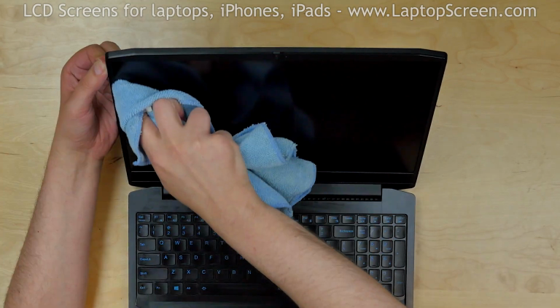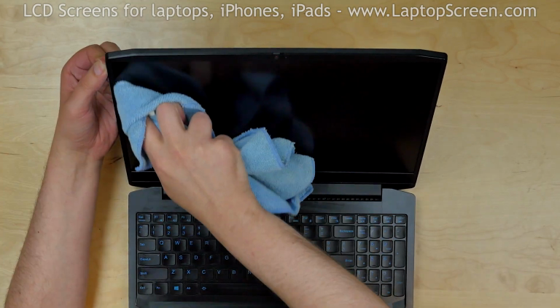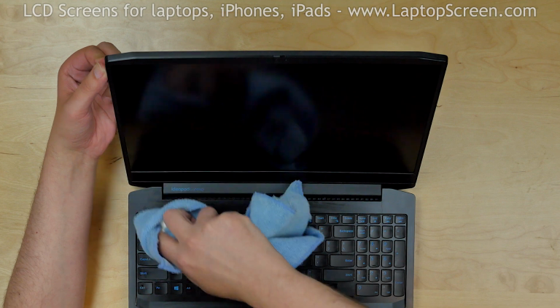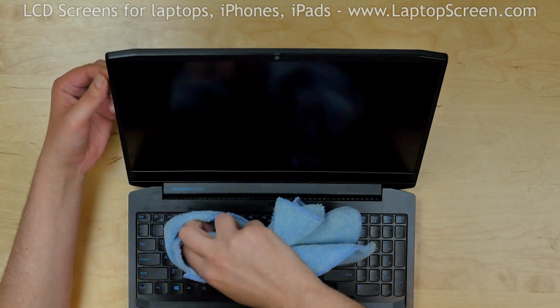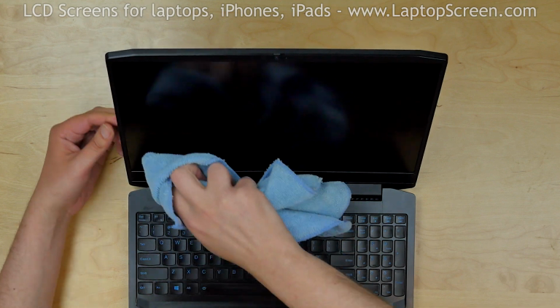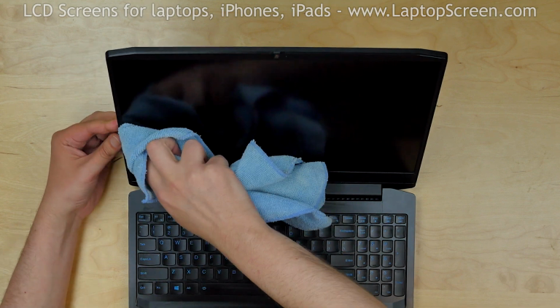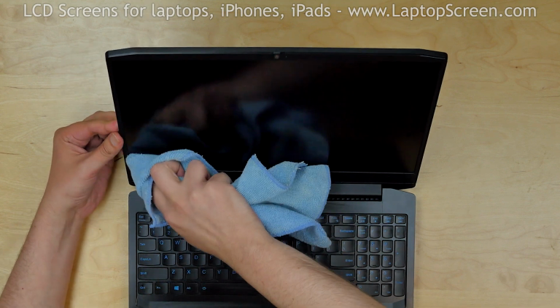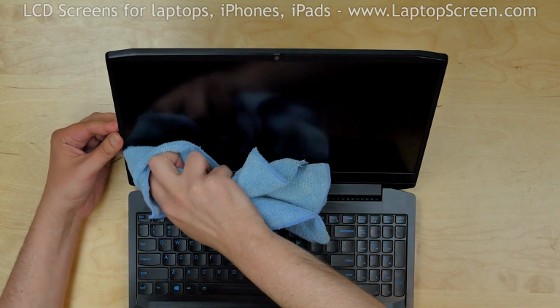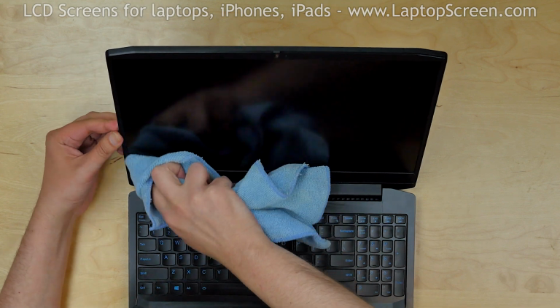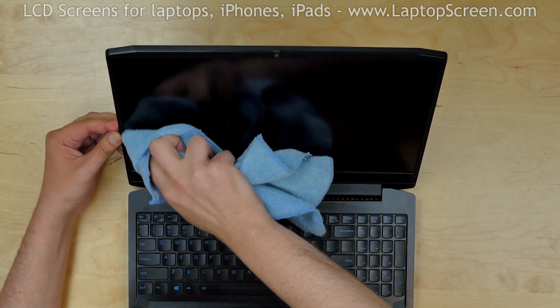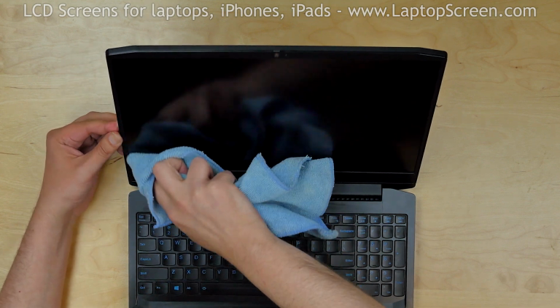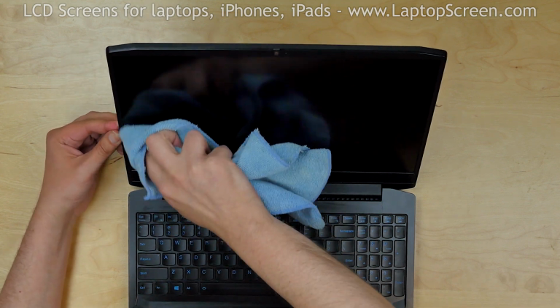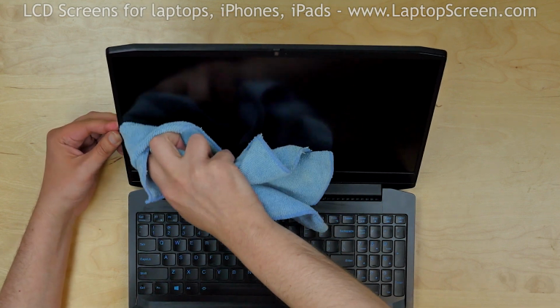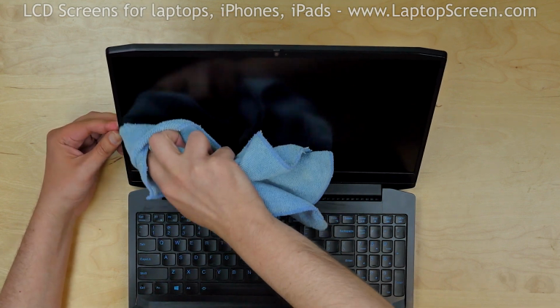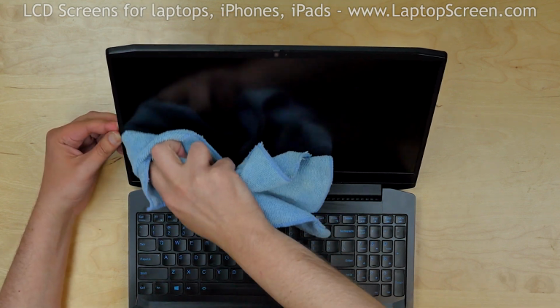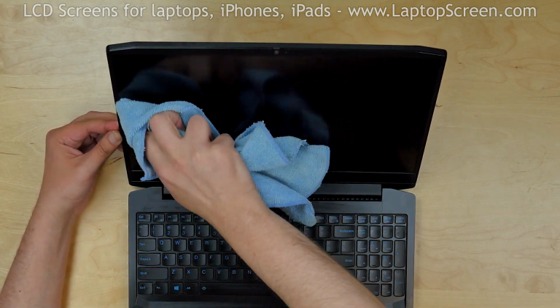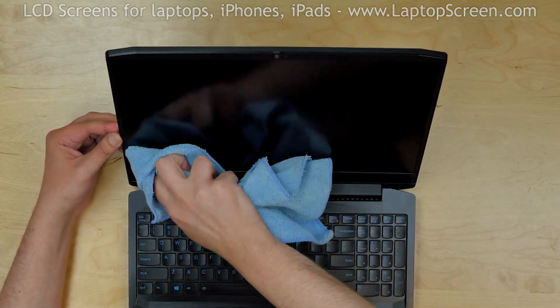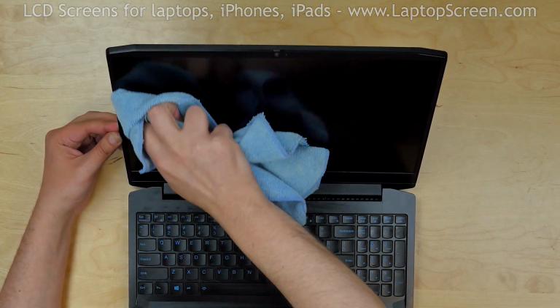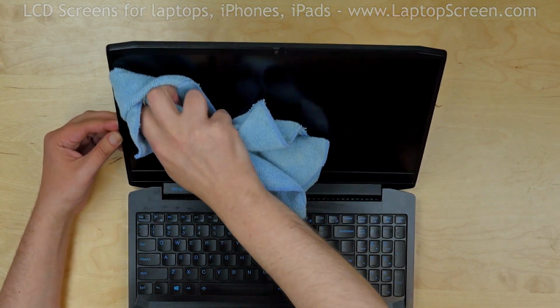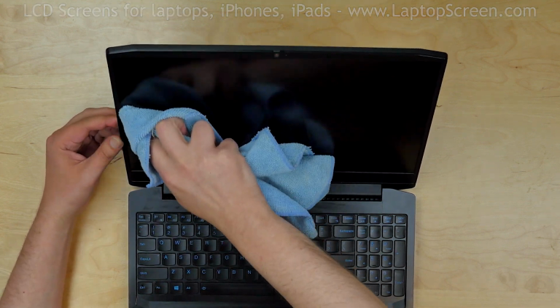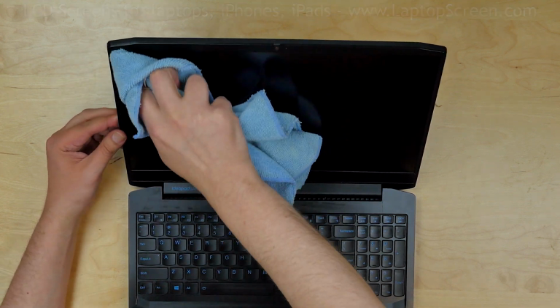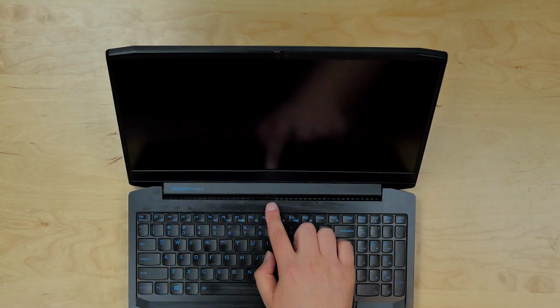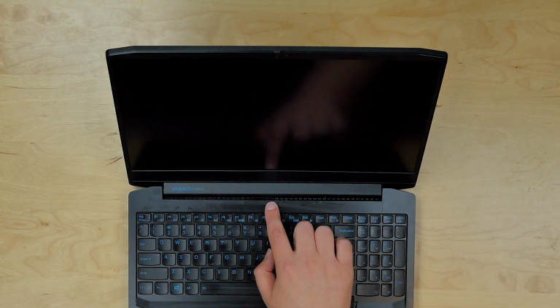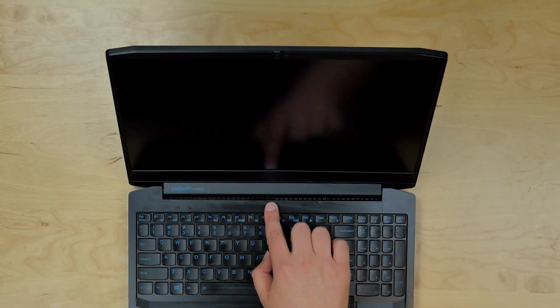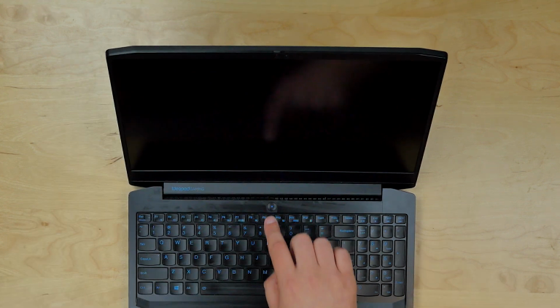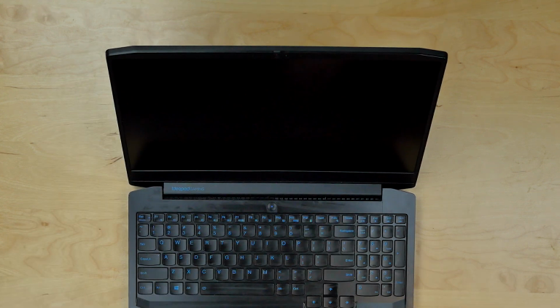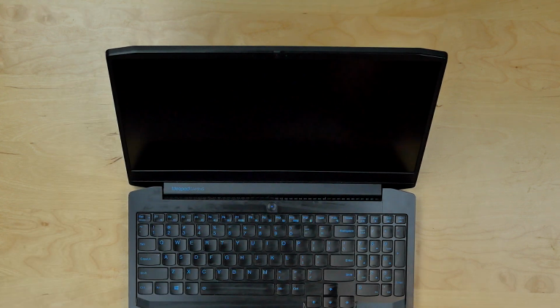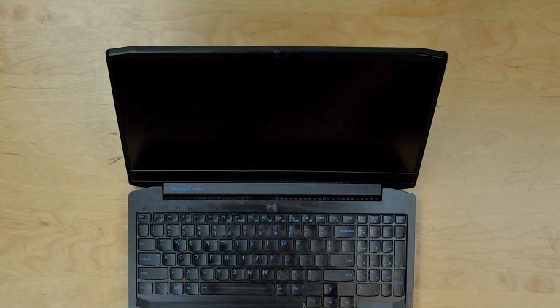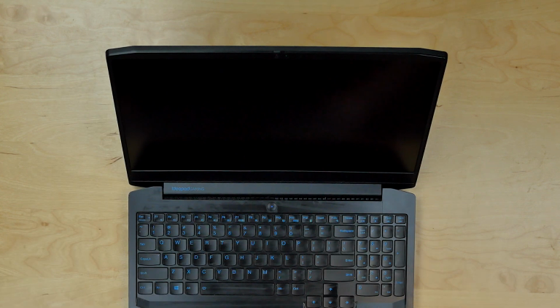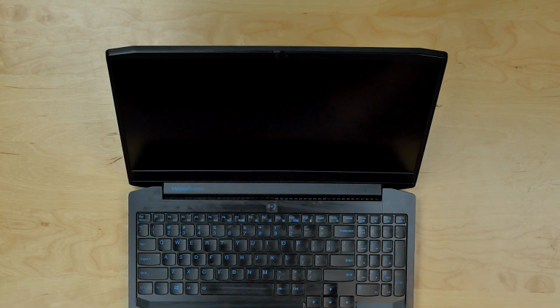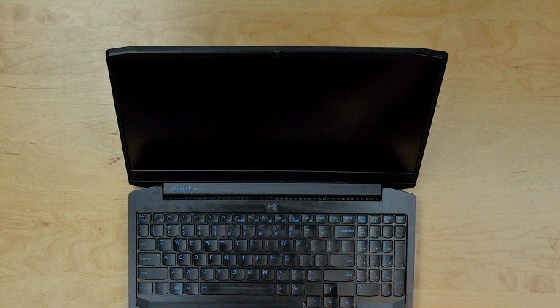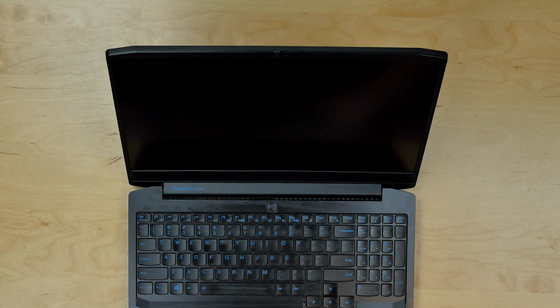Wipe the screen with alcohol and a microfiber cloth. Turn the laptop on, and we're done!